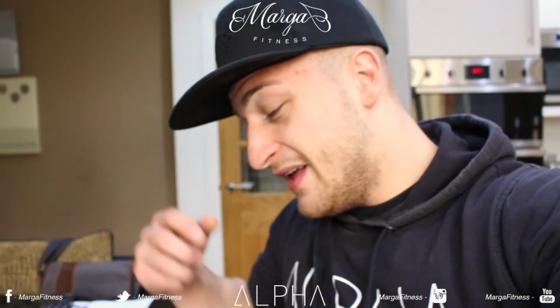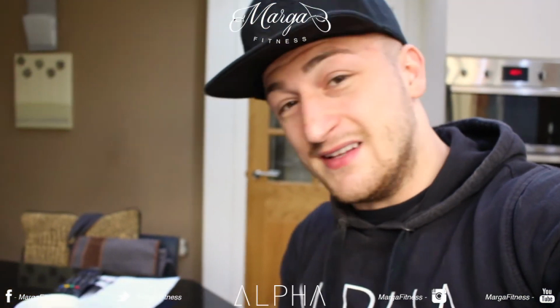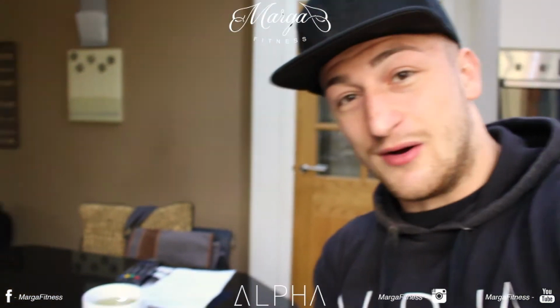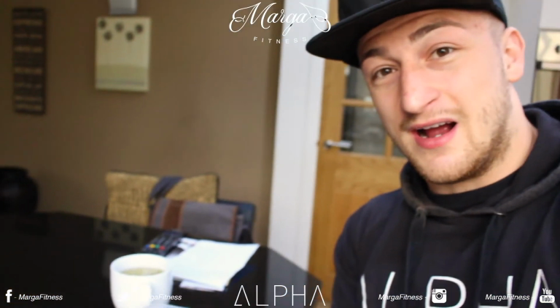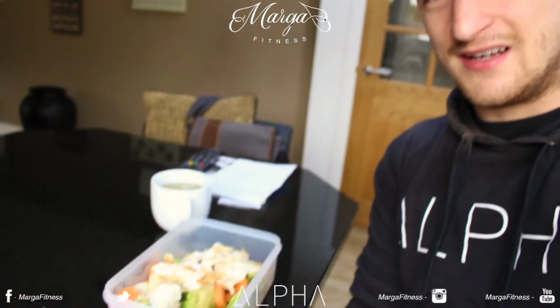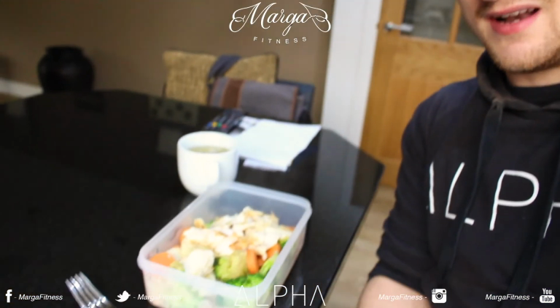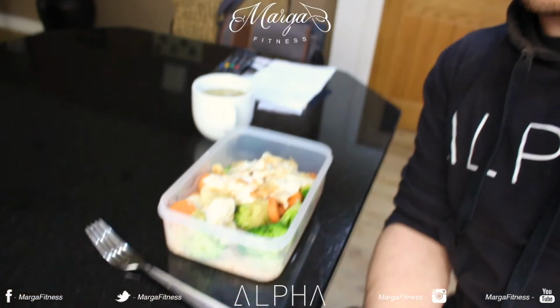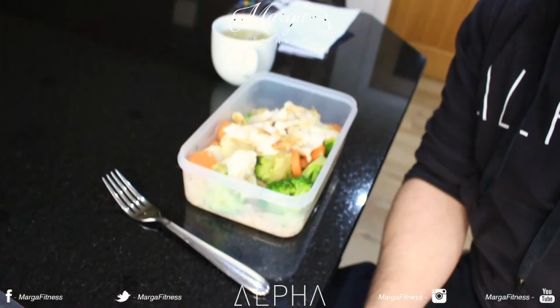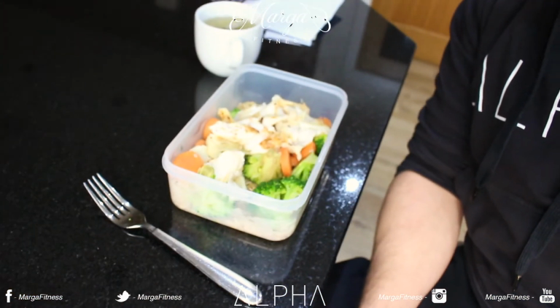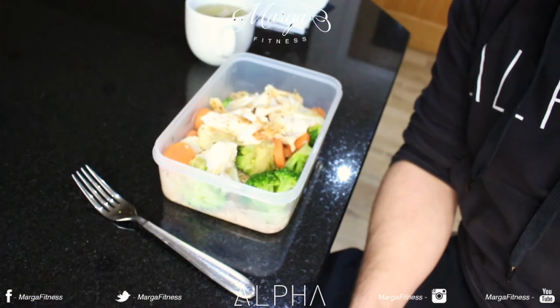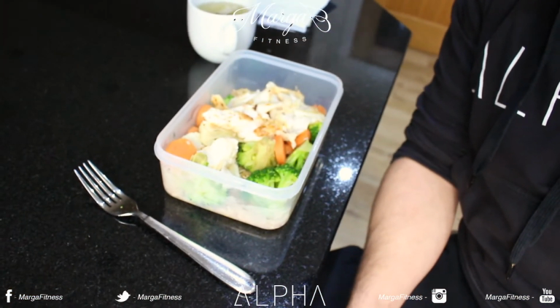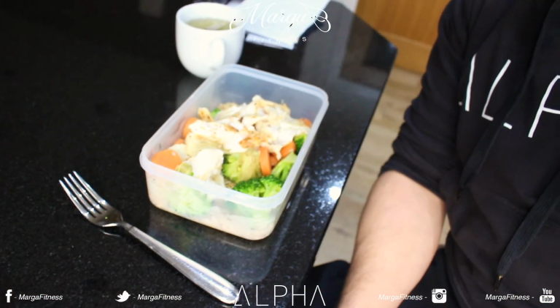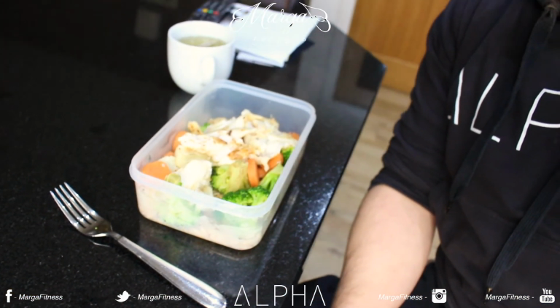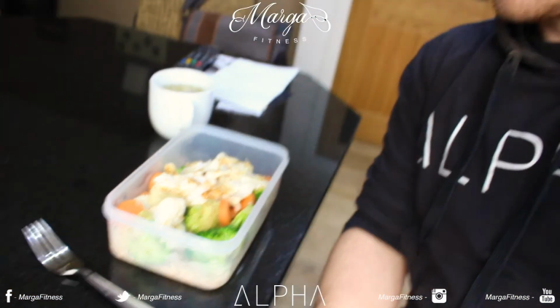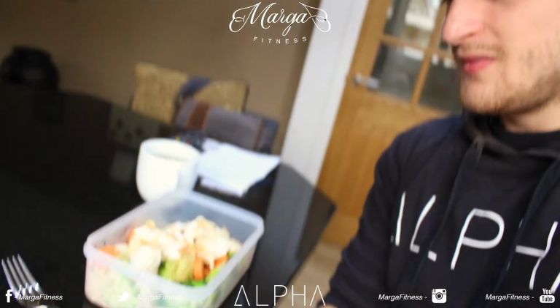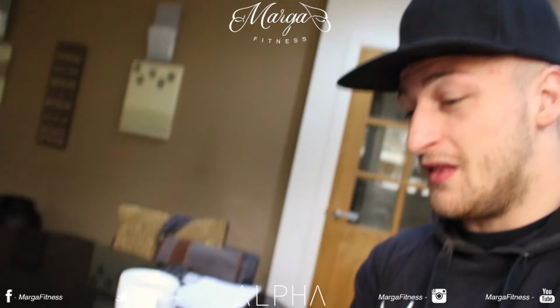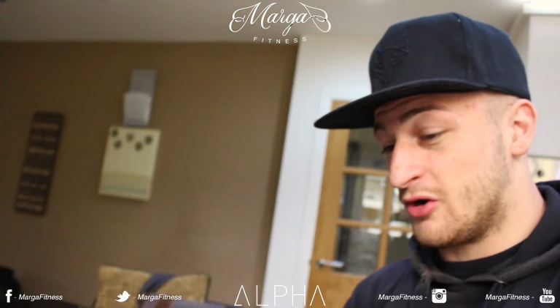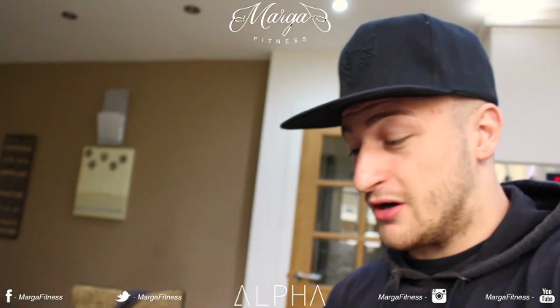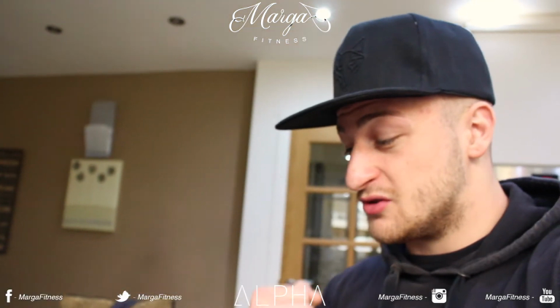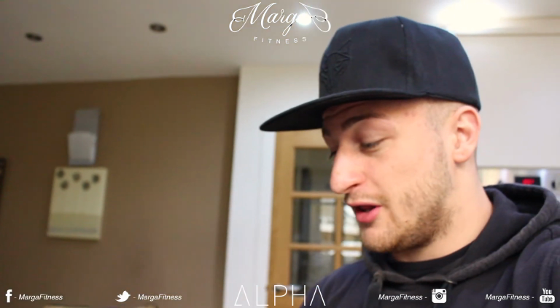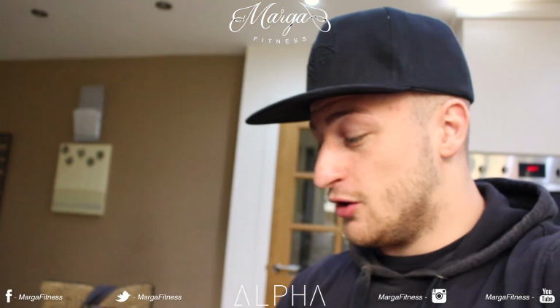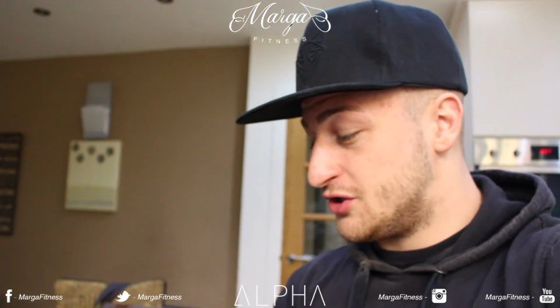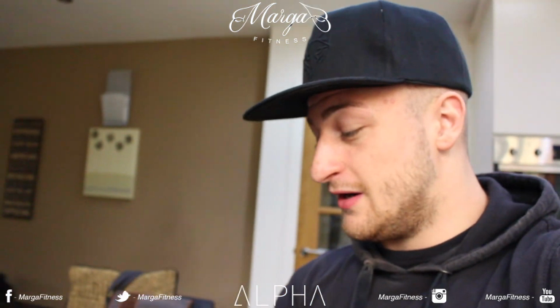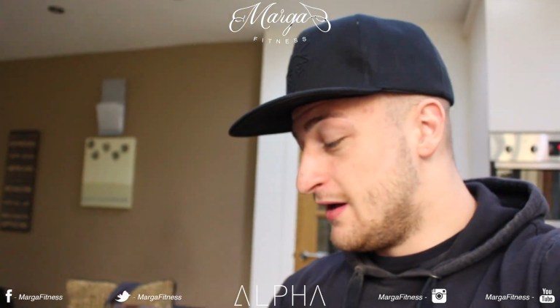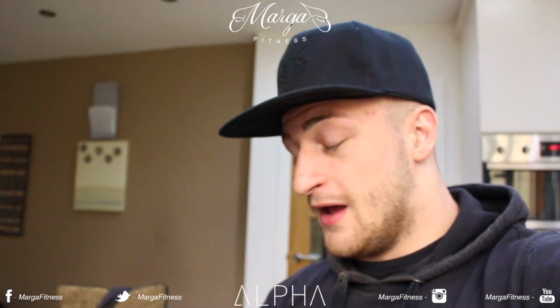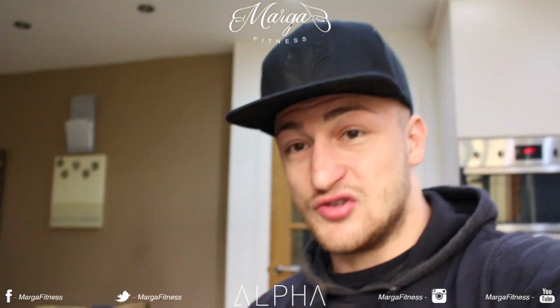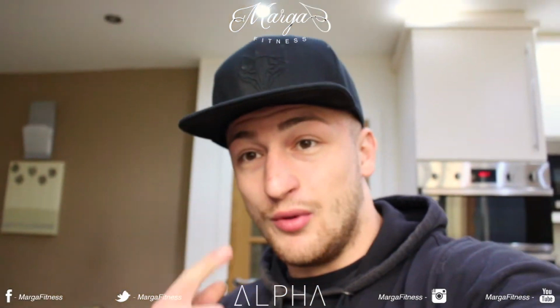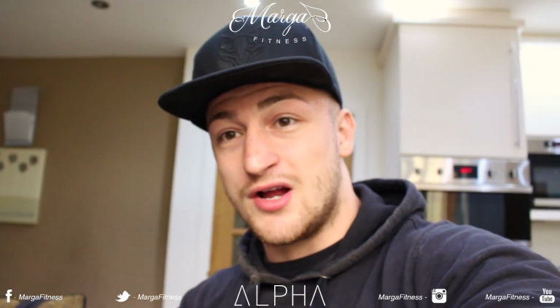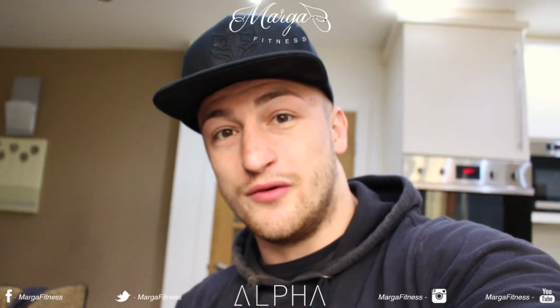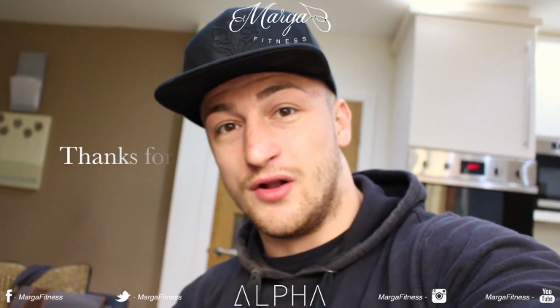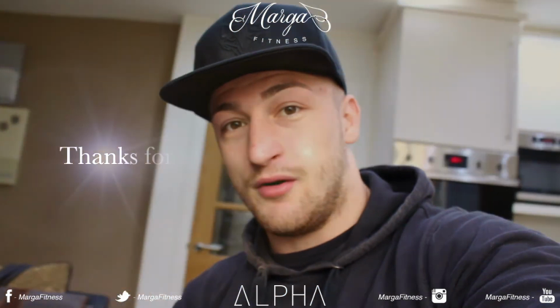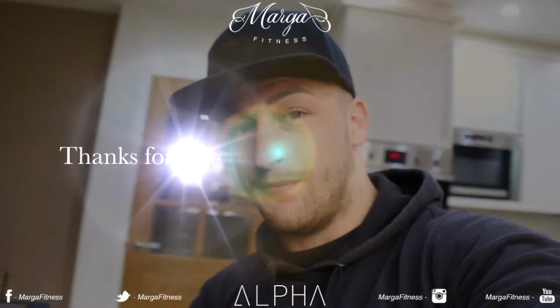I'm going to eat these now guys. Like I said, I'm absolutely starving and then I'm going to crack on with some online coaching. I will catch up with you all later on.